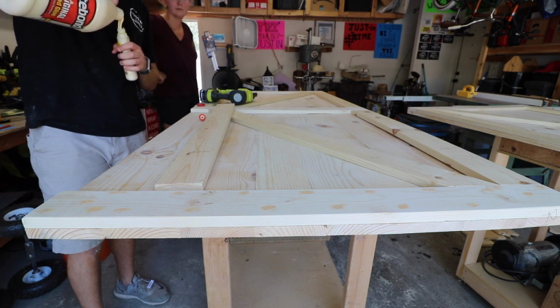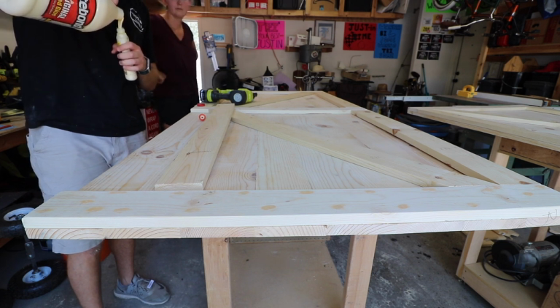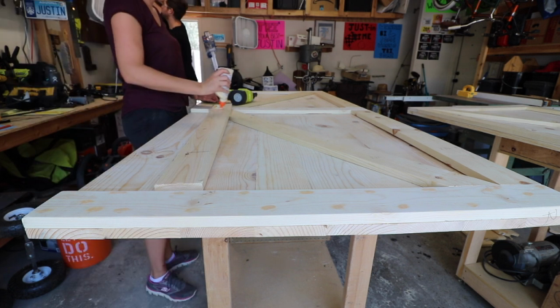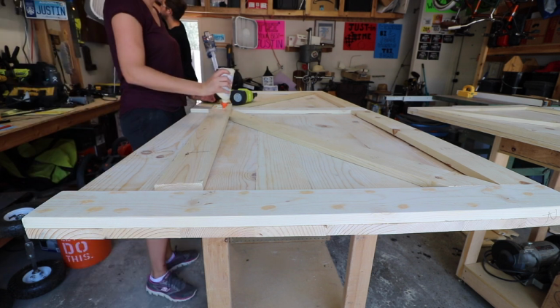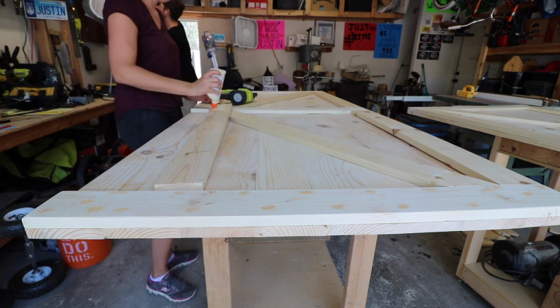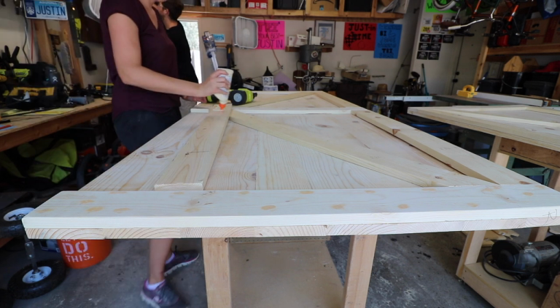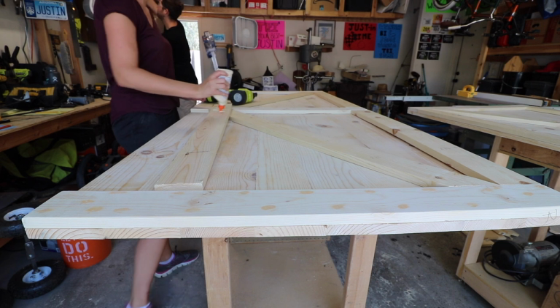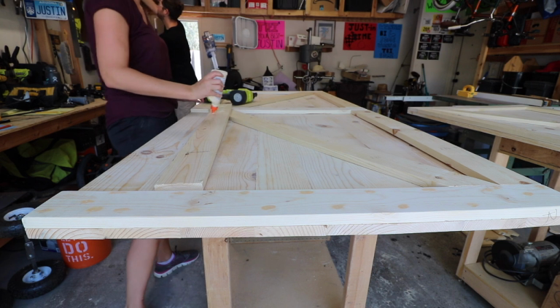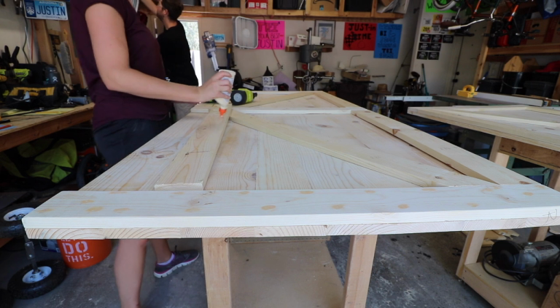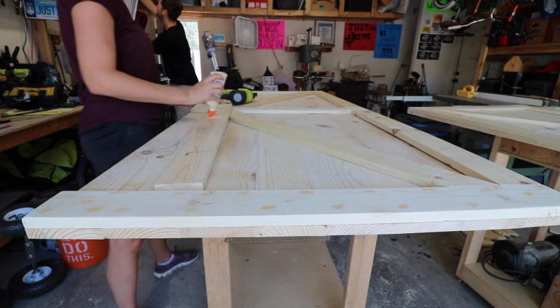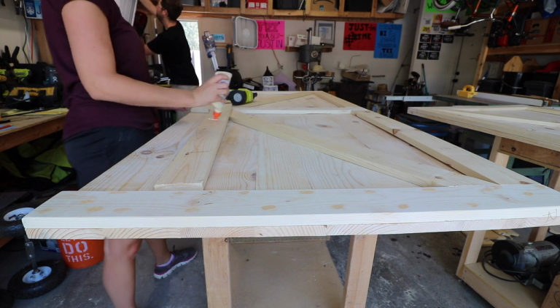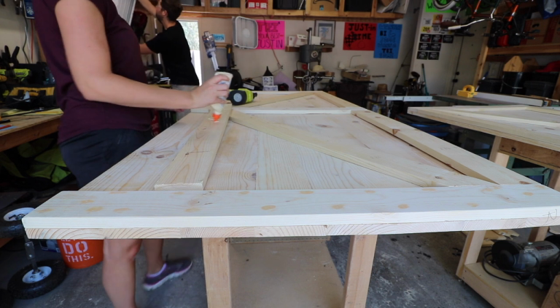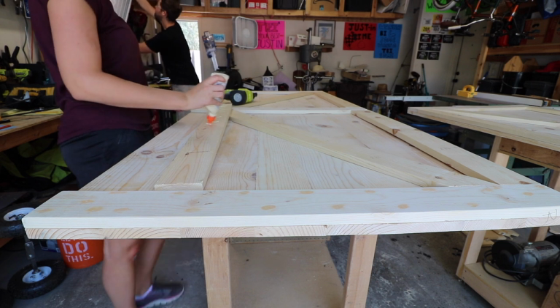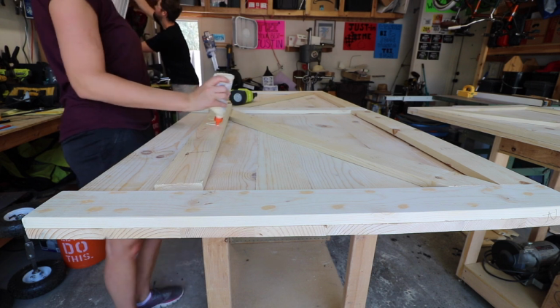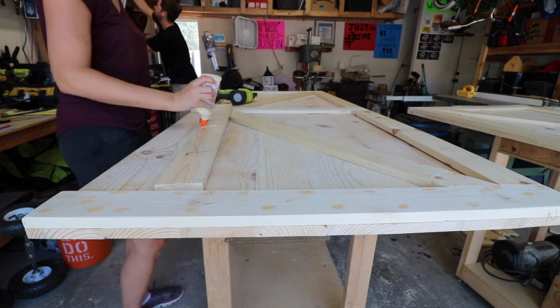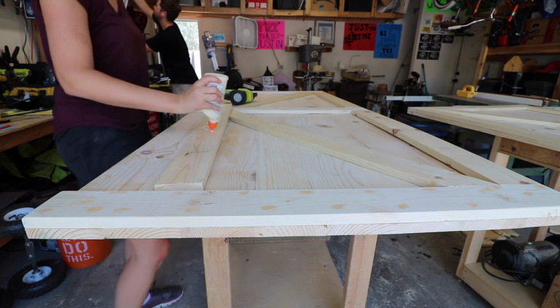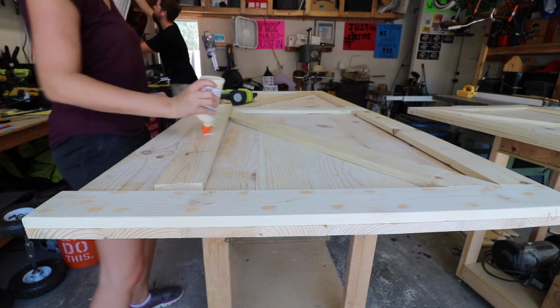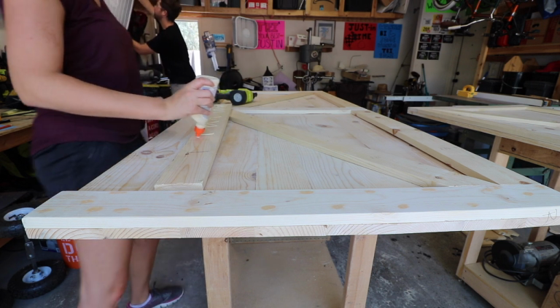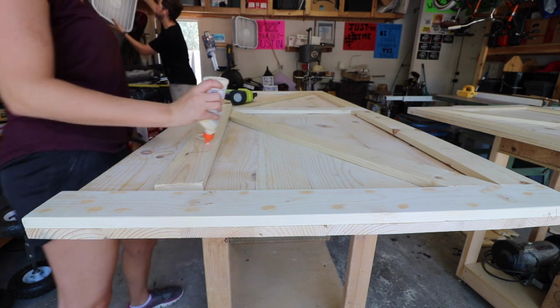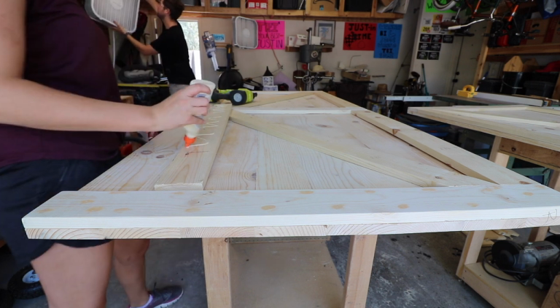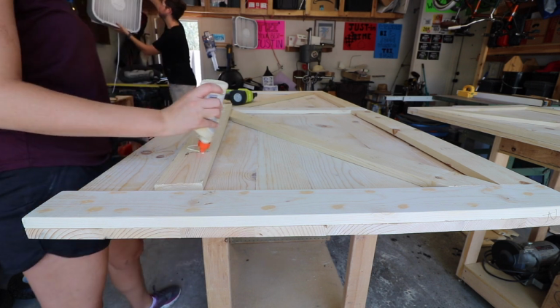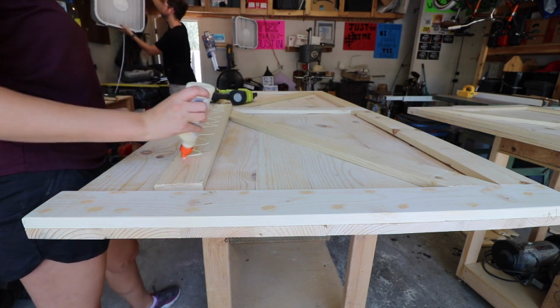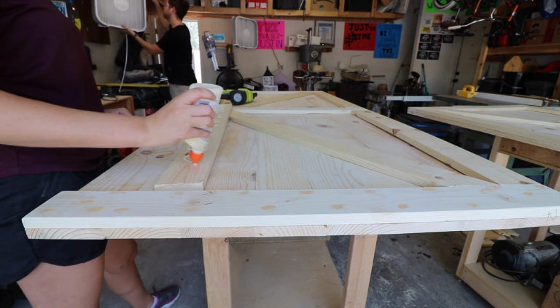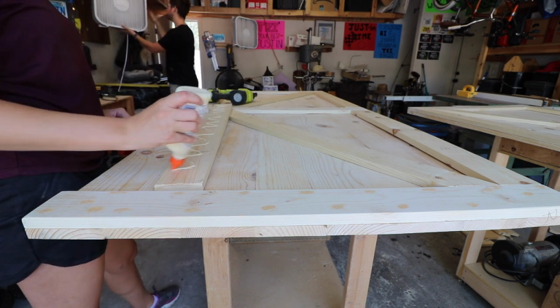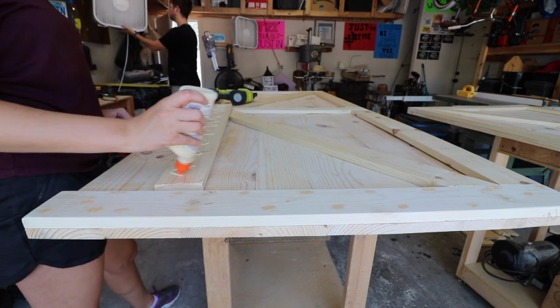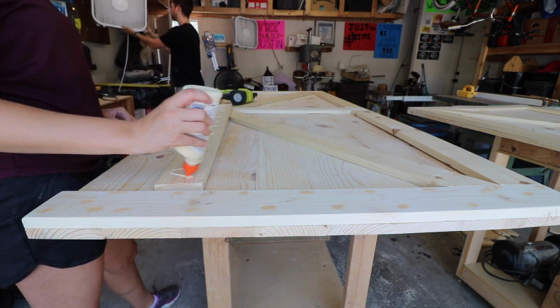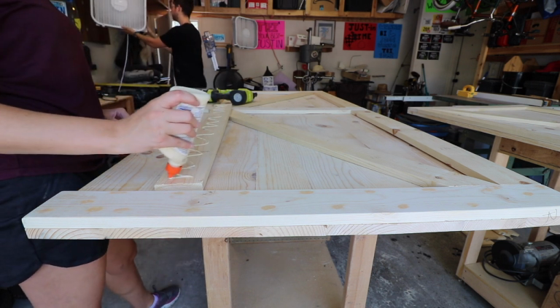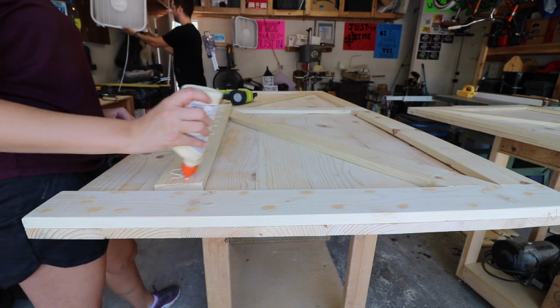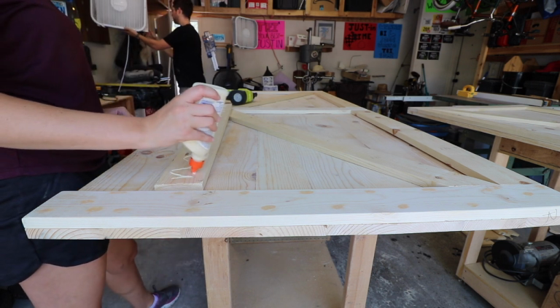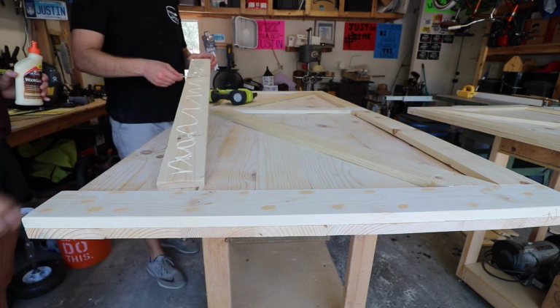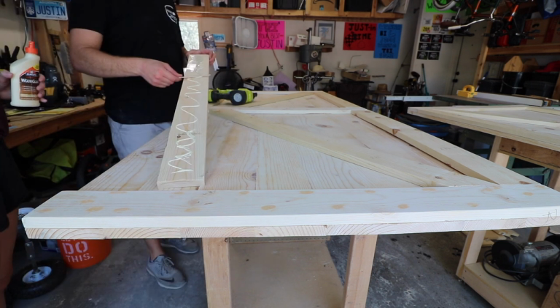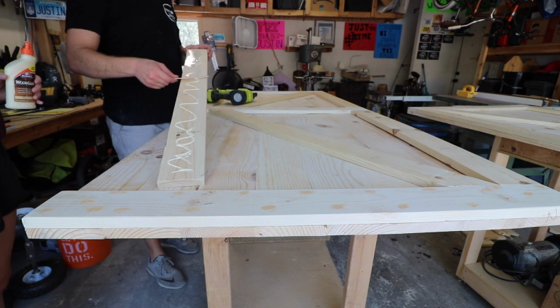Once all of the 1x4 trim was cut down to size, it was time to glue and nail them onto the door.